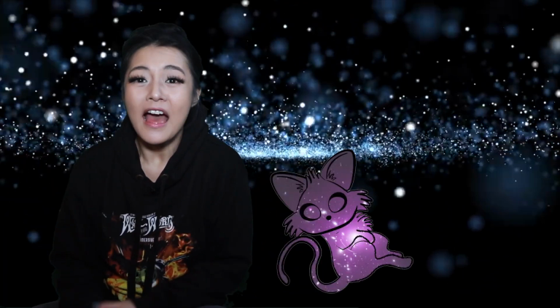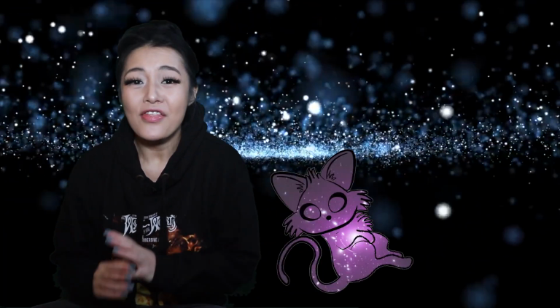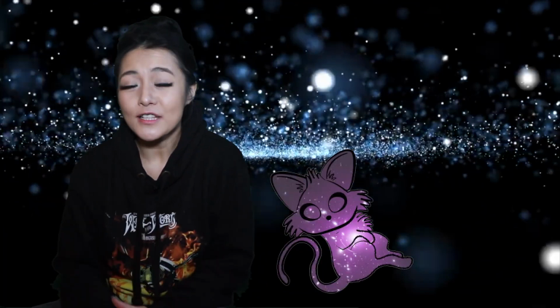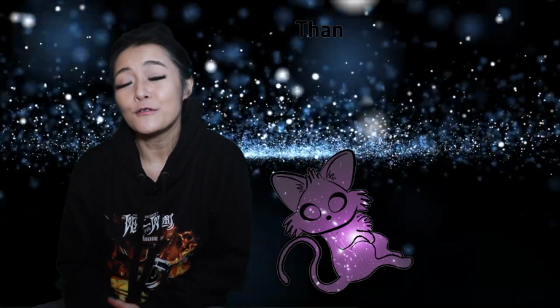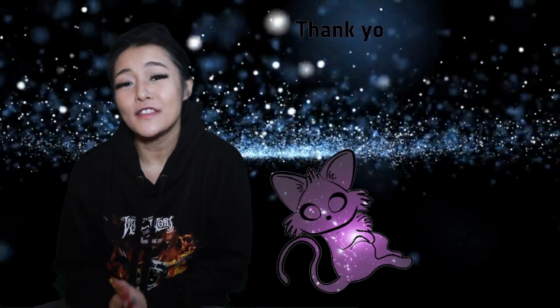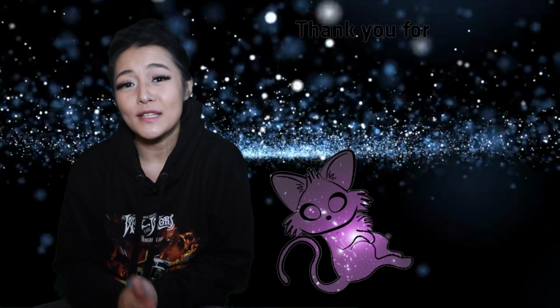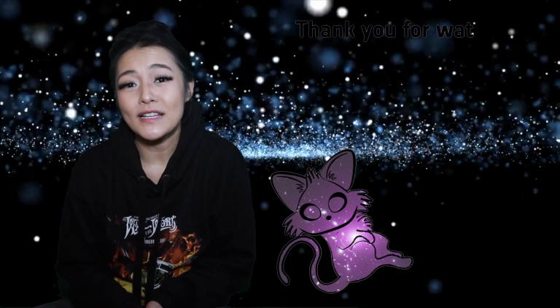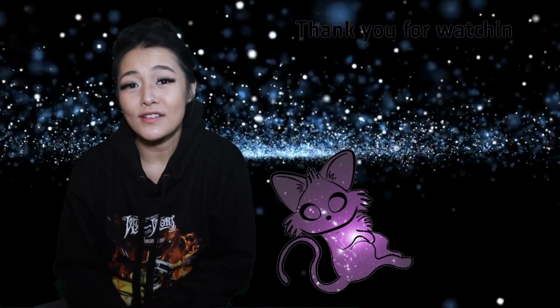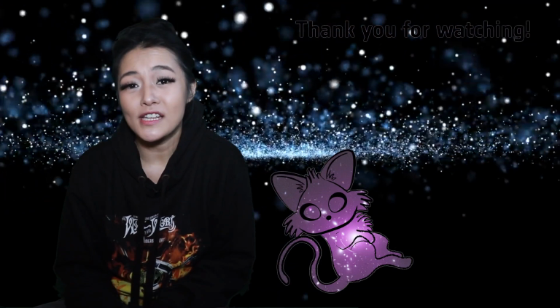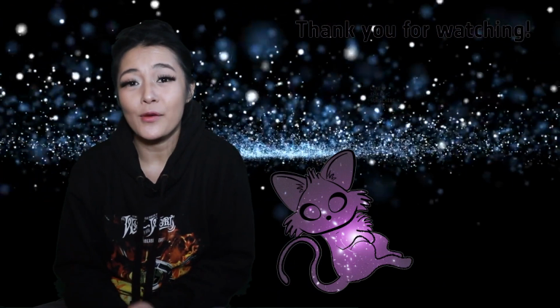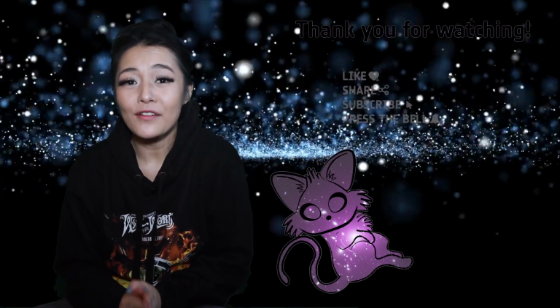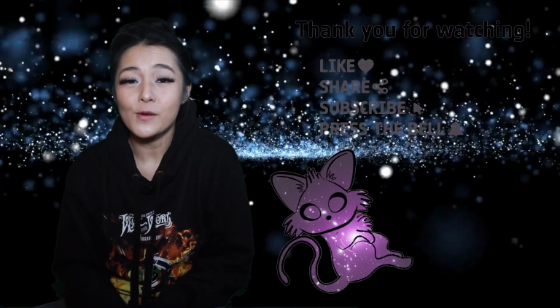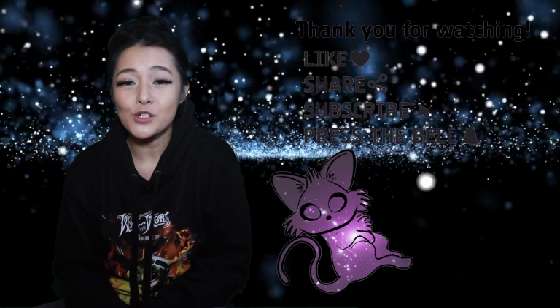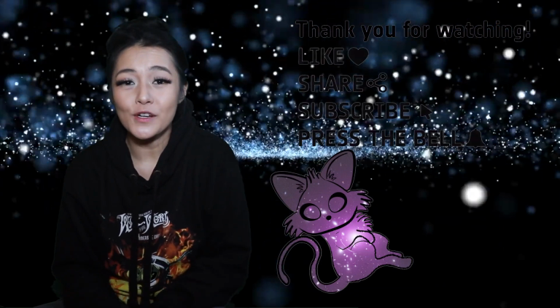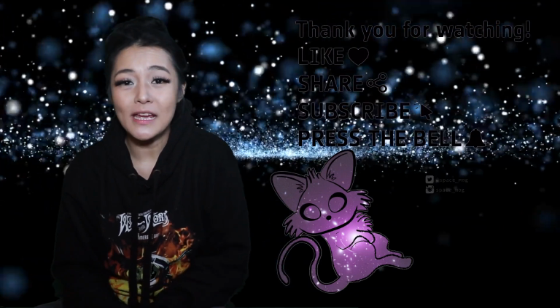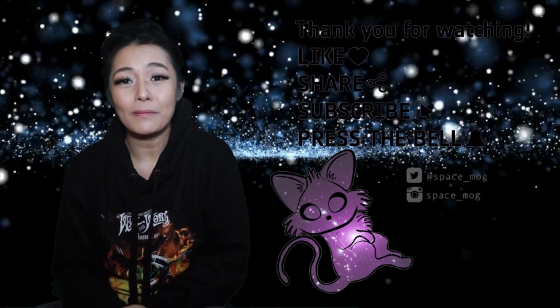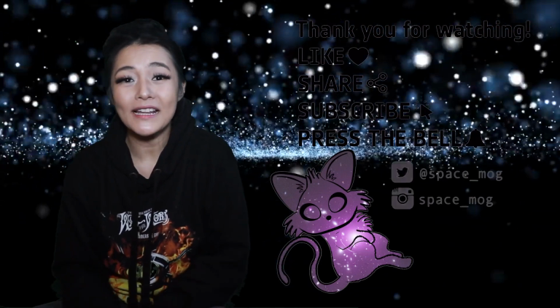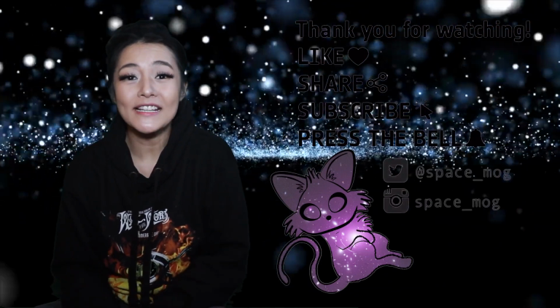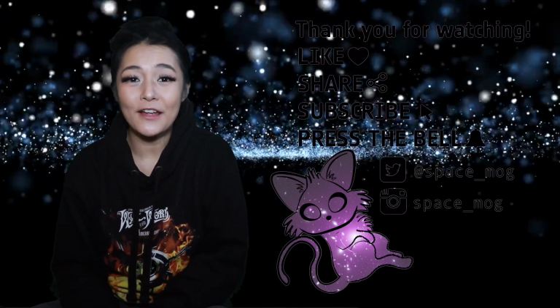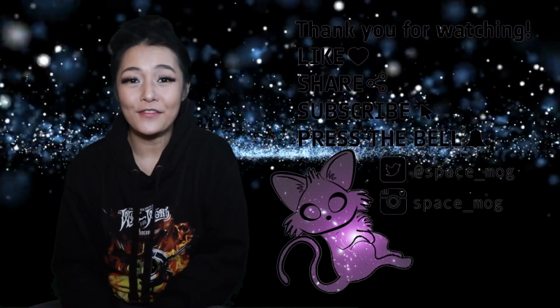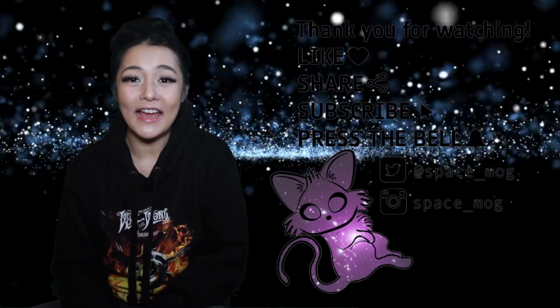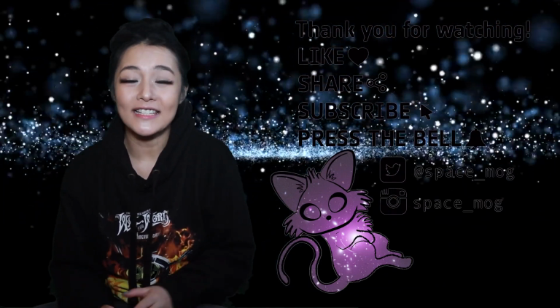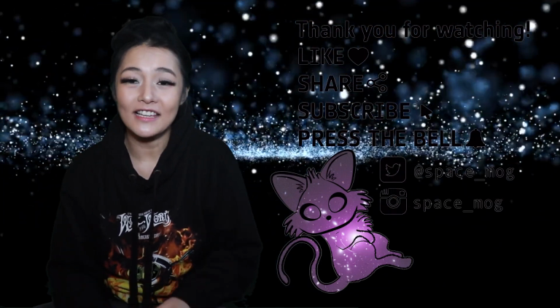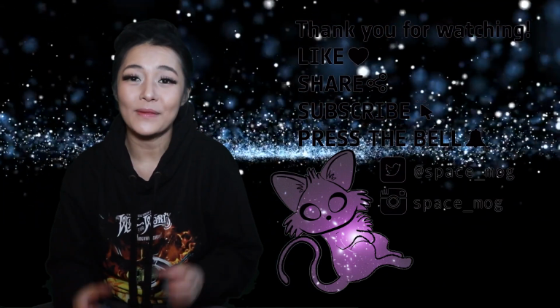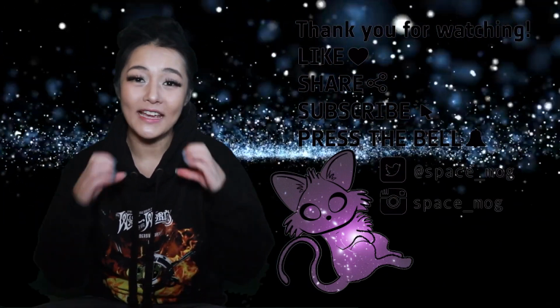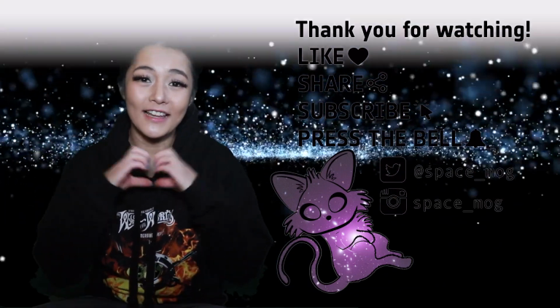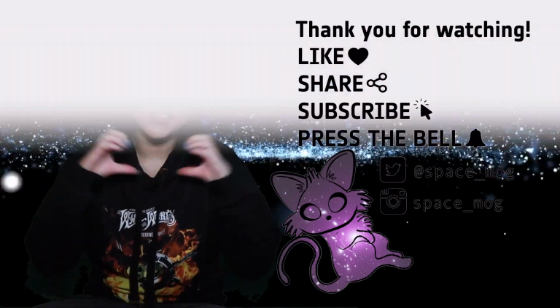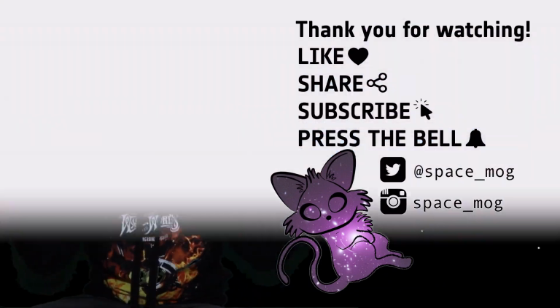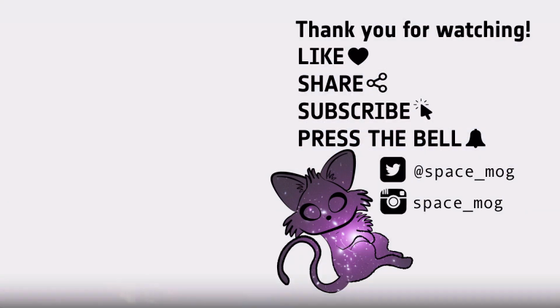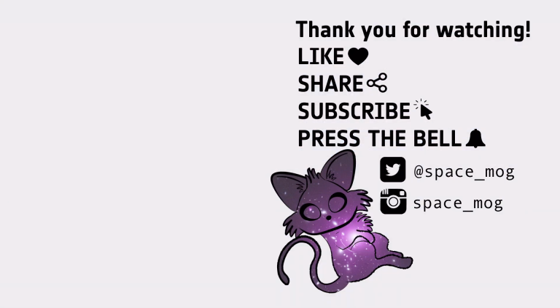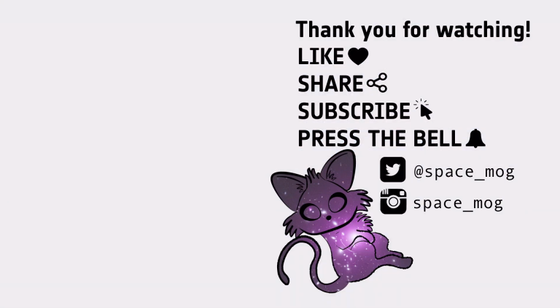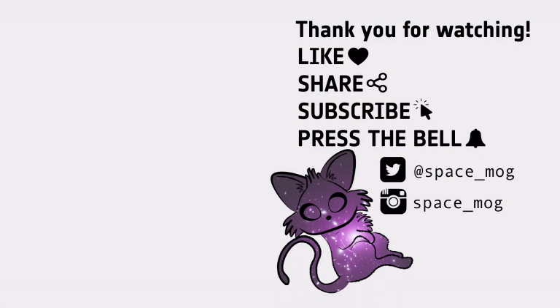That's all for this week's video. If you enjoyed it, please don't forget to leave me a like, share and subscribe.